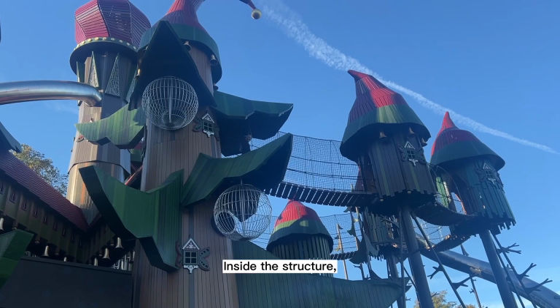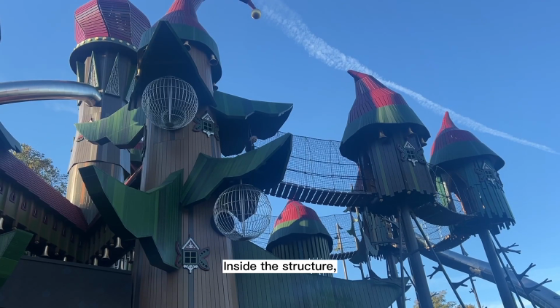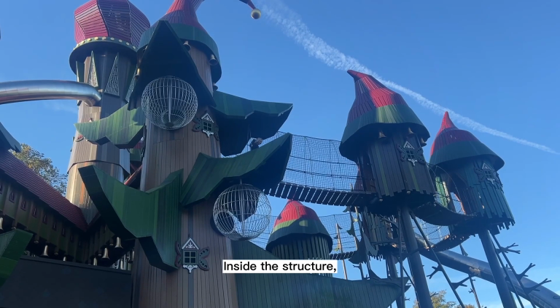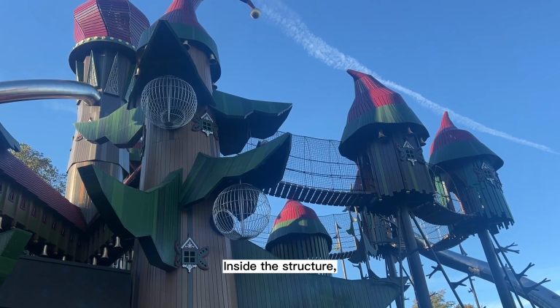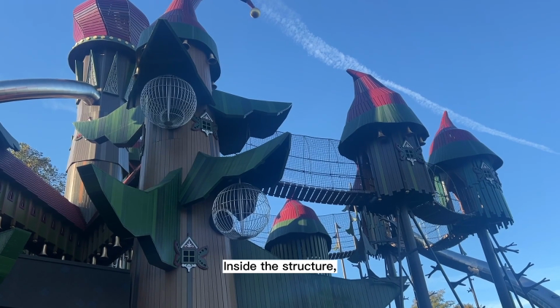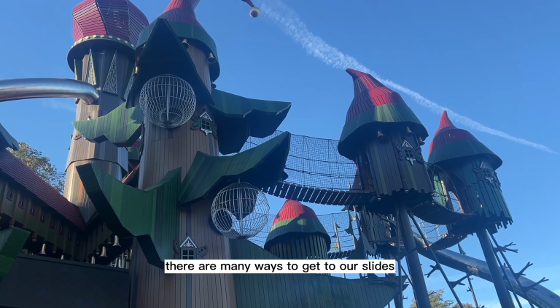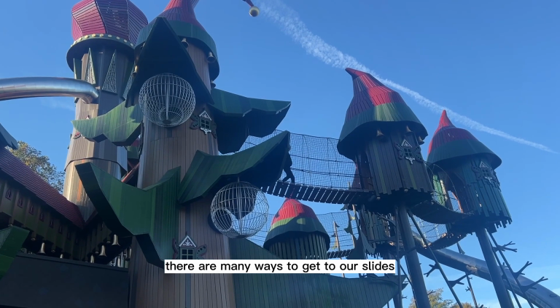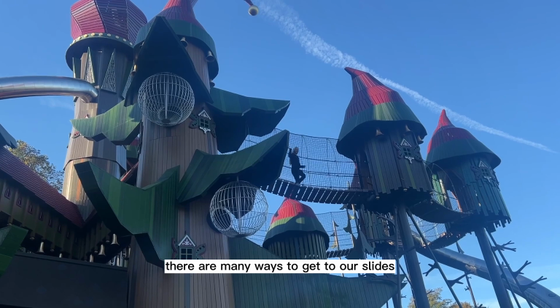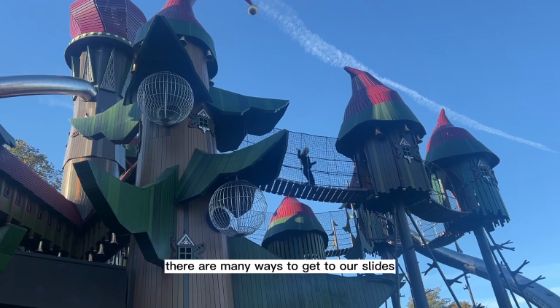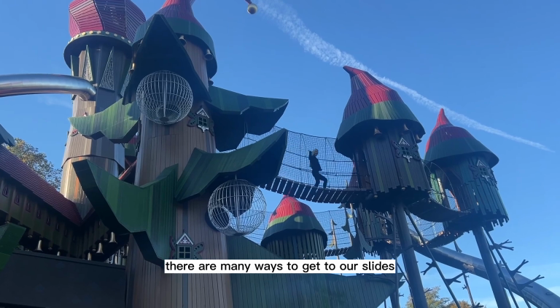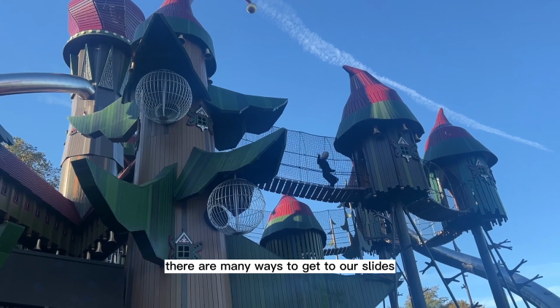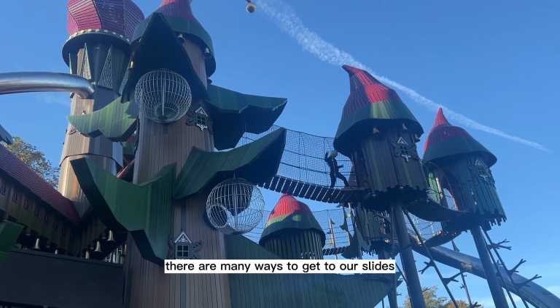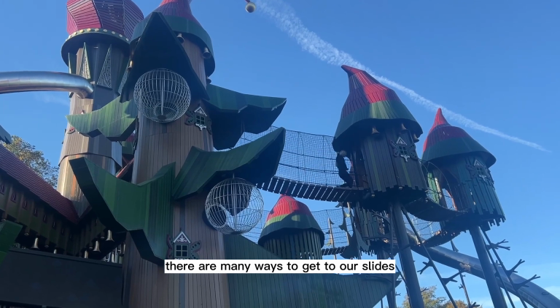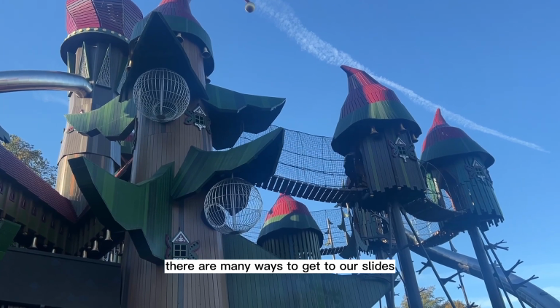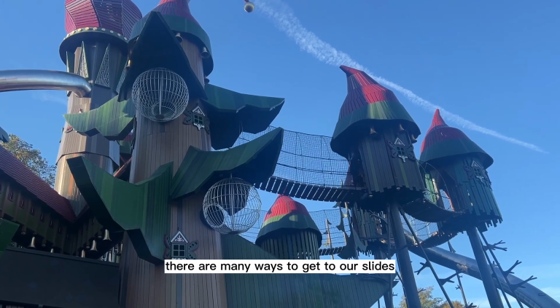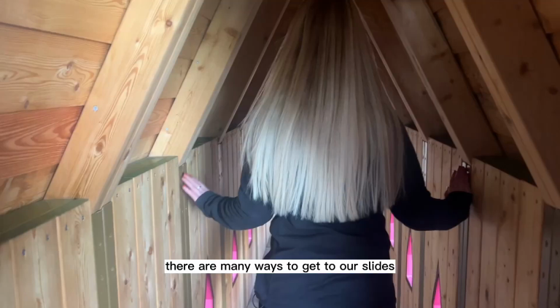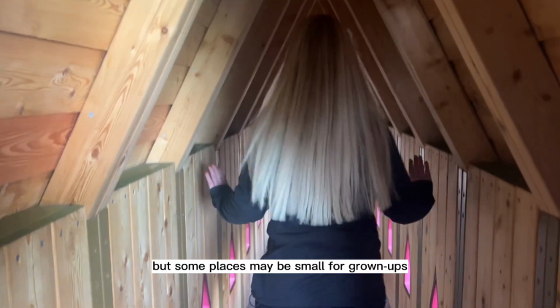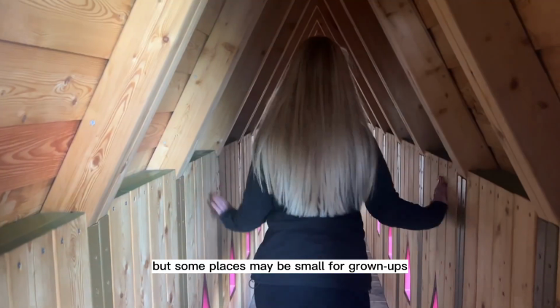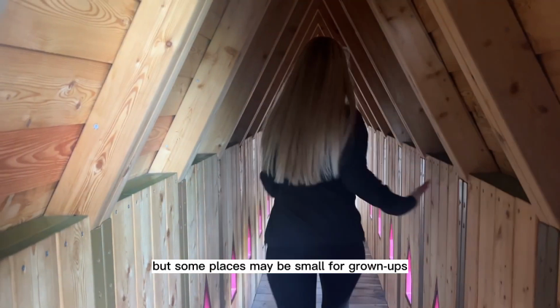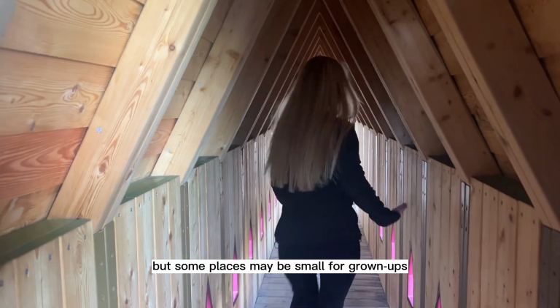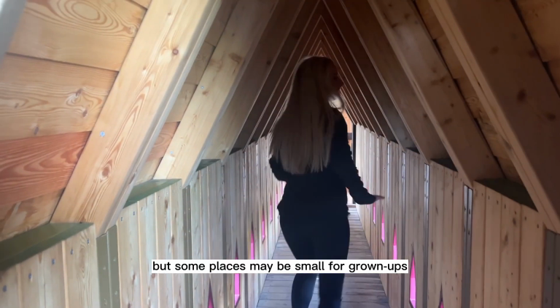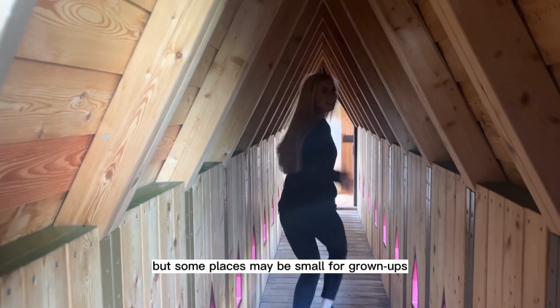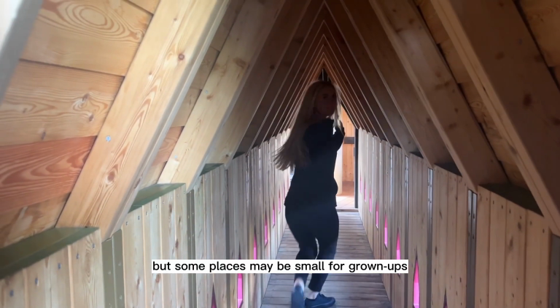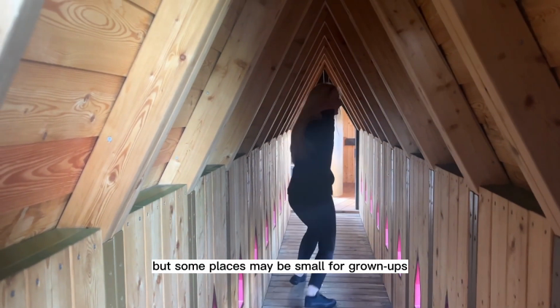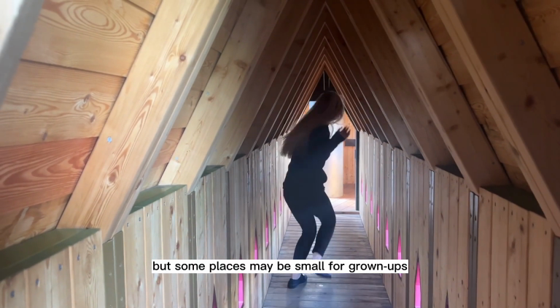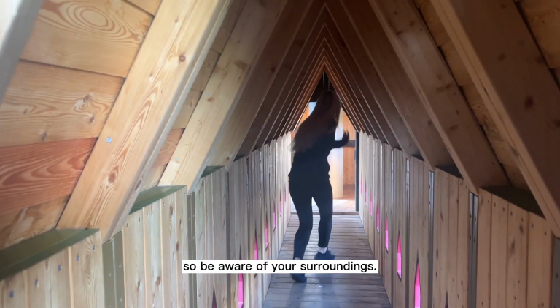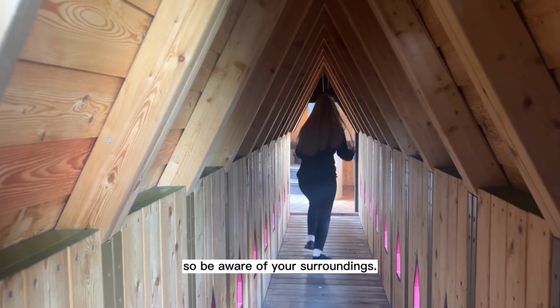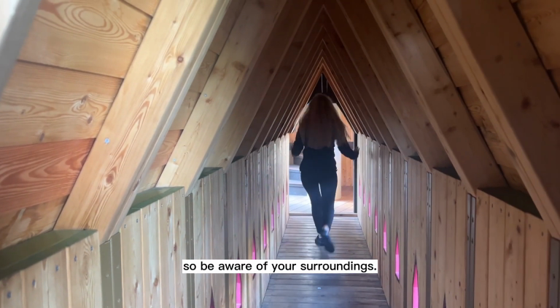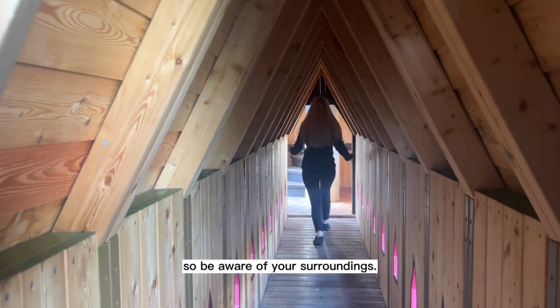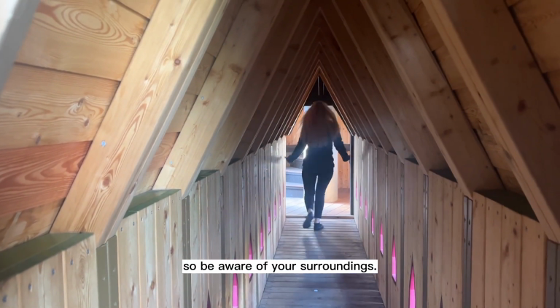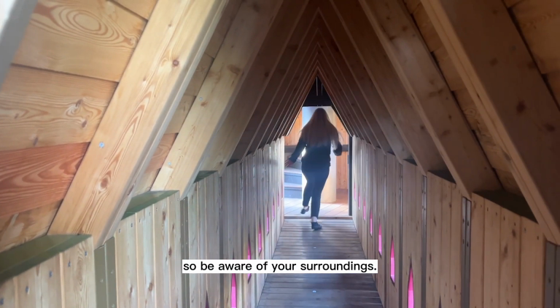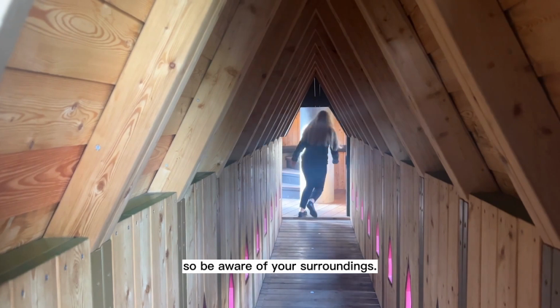Inside the structure, there are many ways to get to our slides, but some places may be small for grown-ups, so be aware of your surroundings.